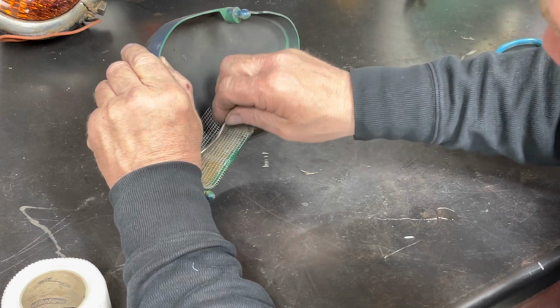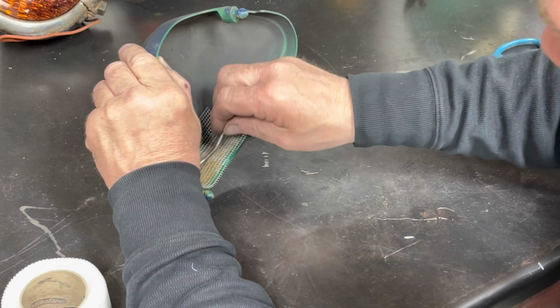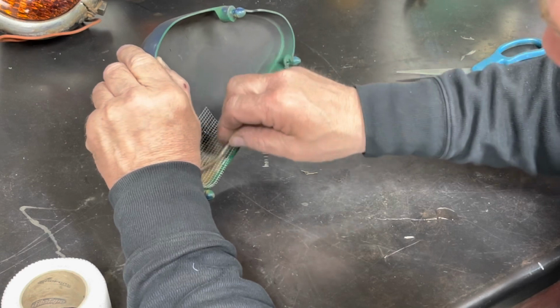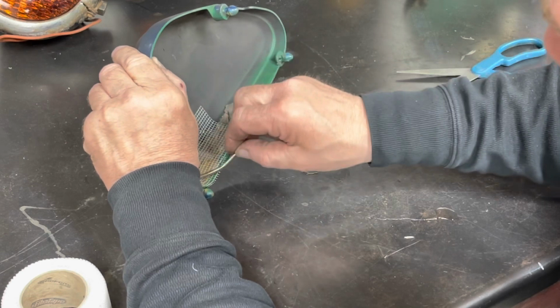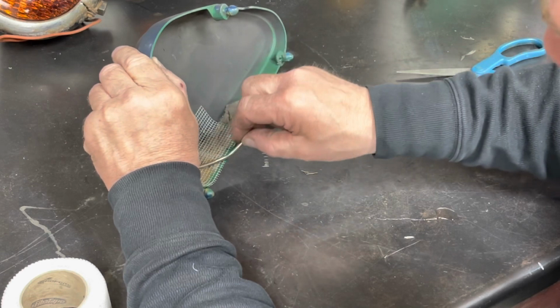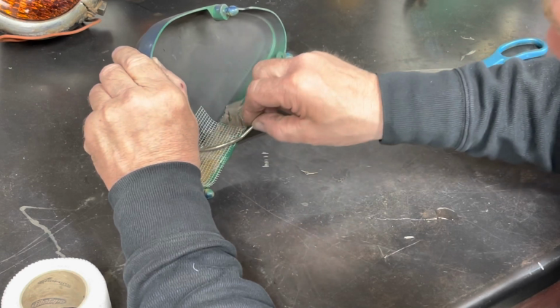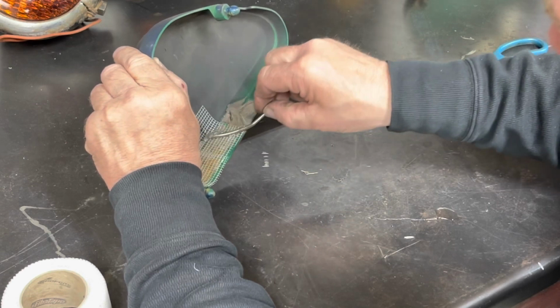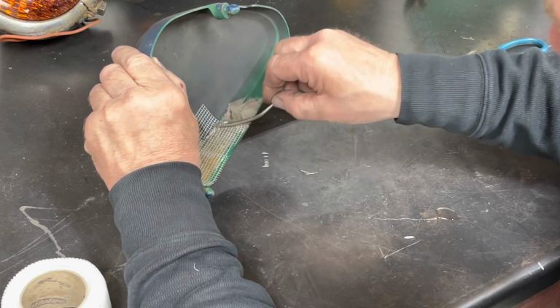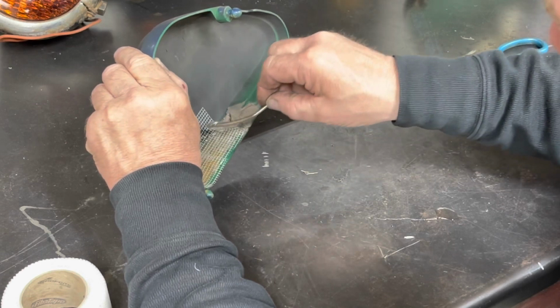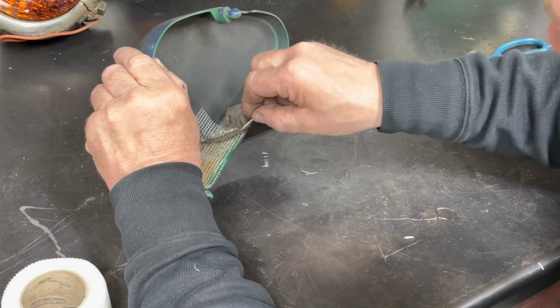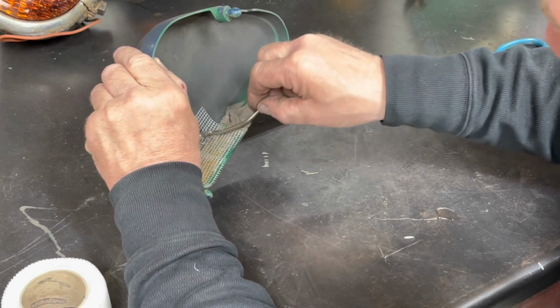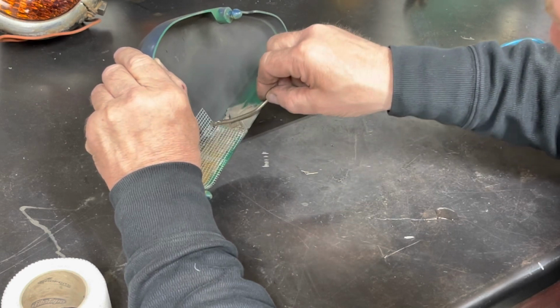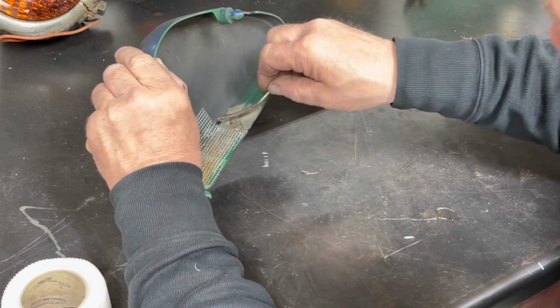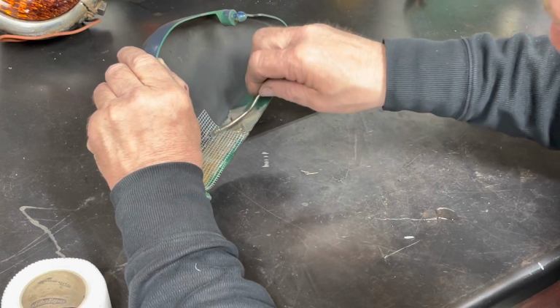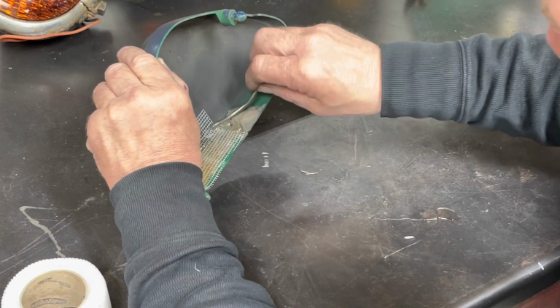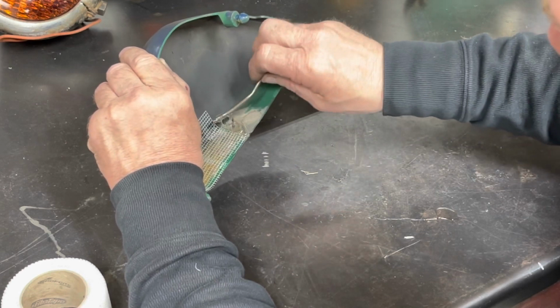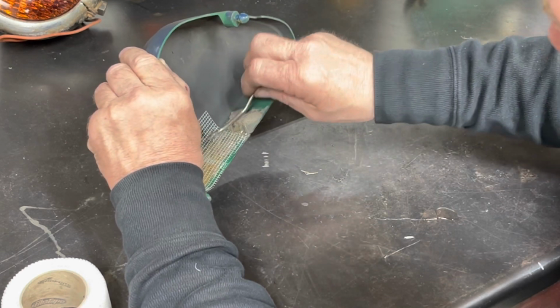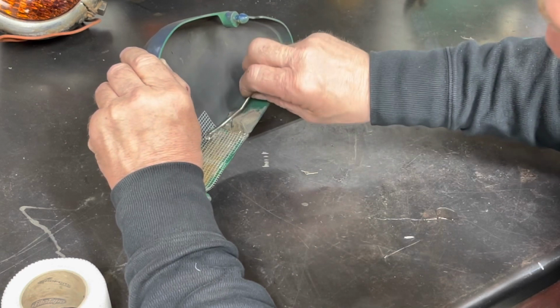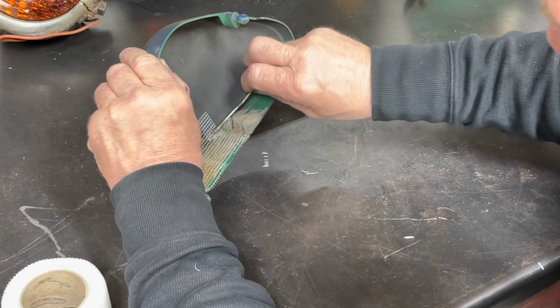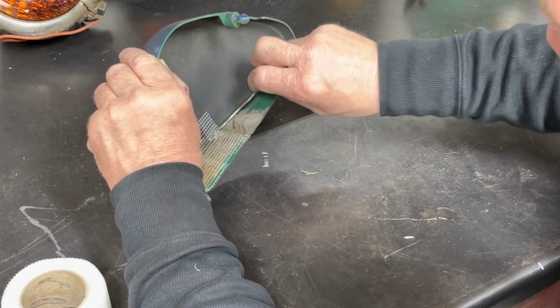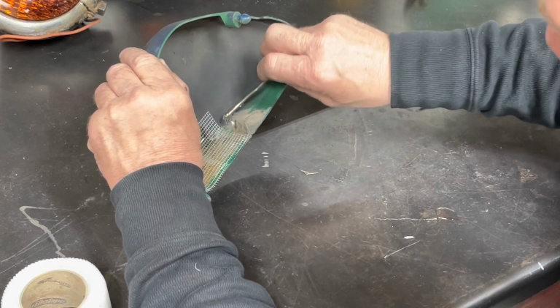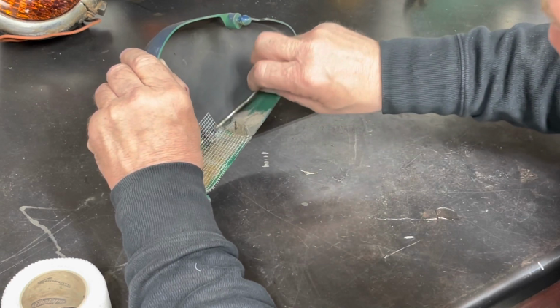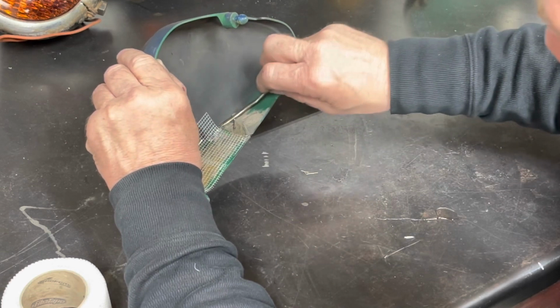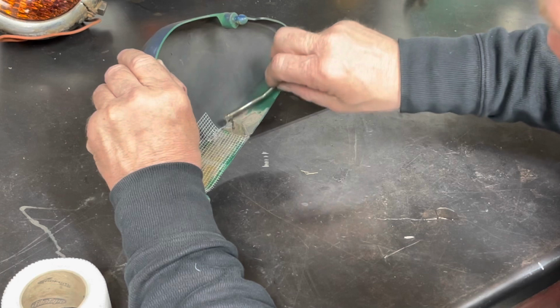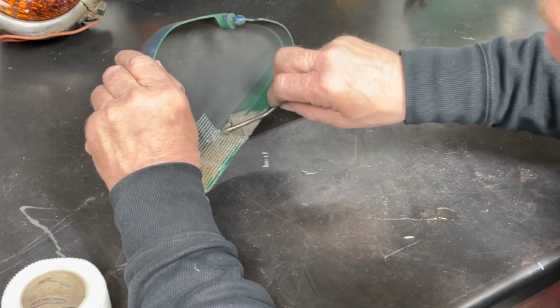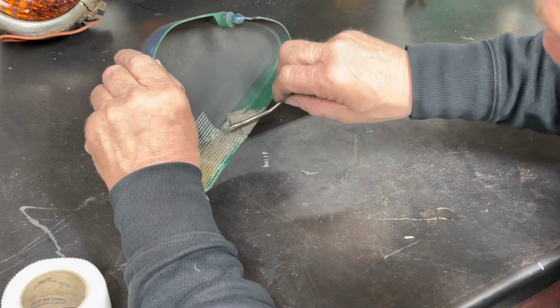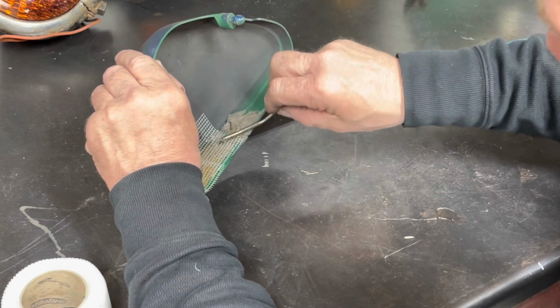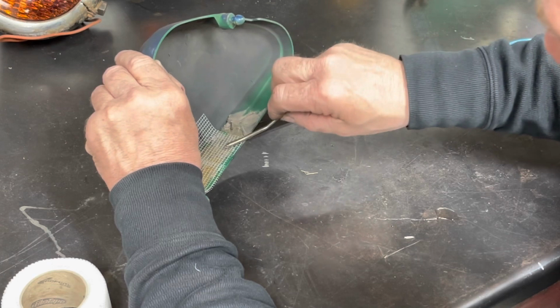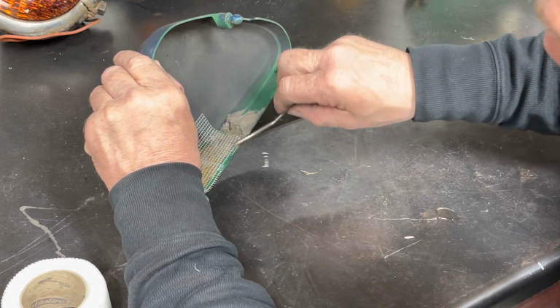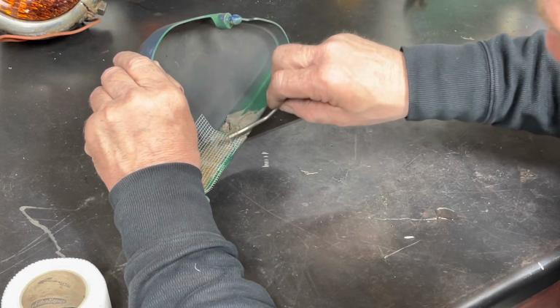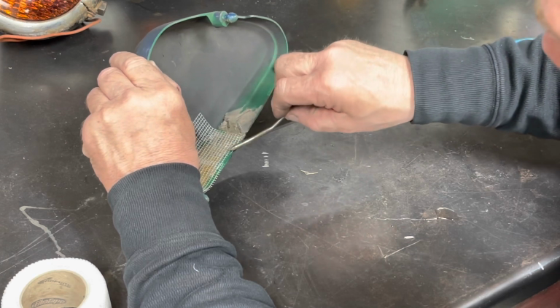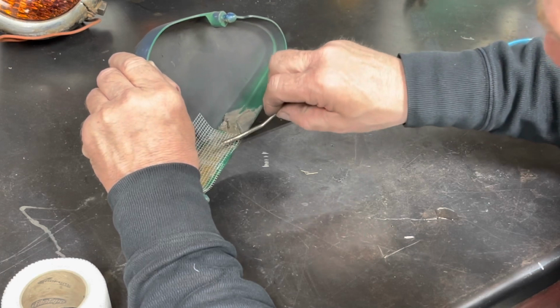We're going to let that set - it's probably going to take more than five minutes because I did it so thick. I don't think you're supposed to do it that thick.